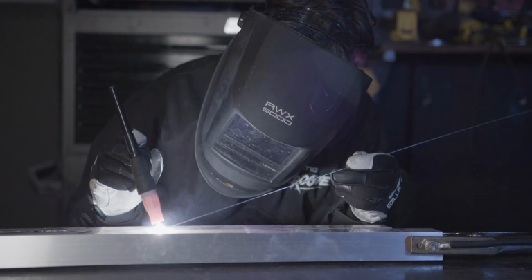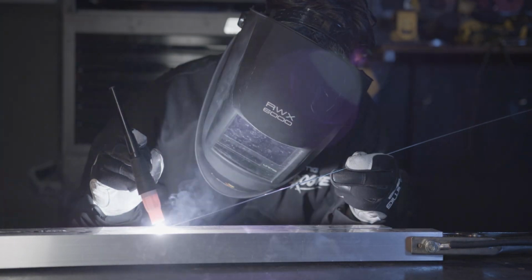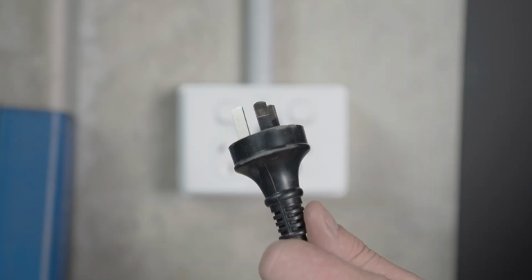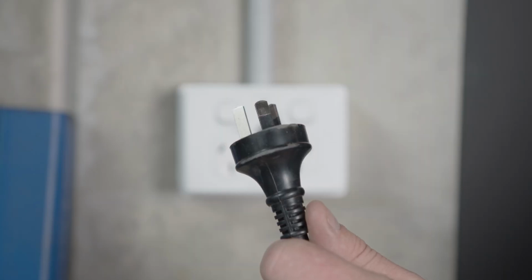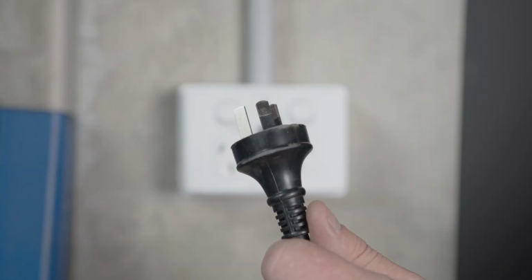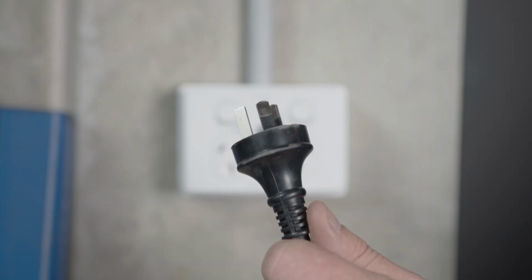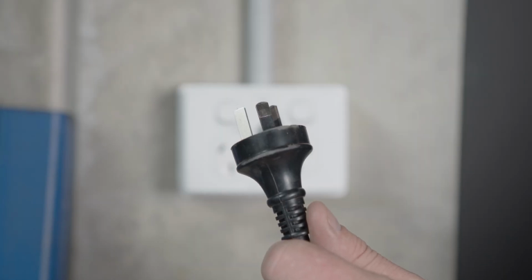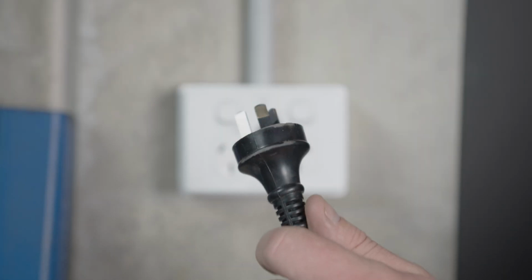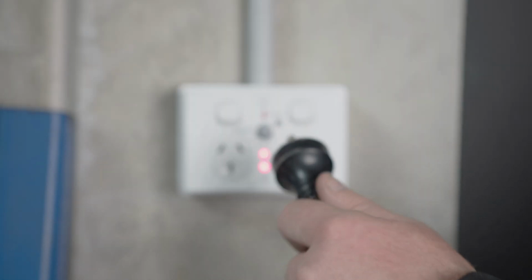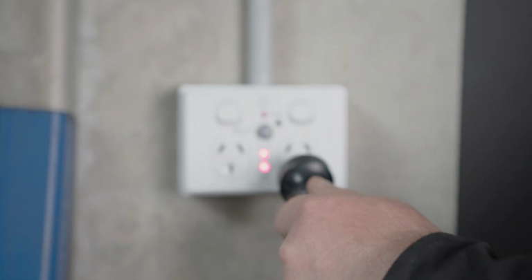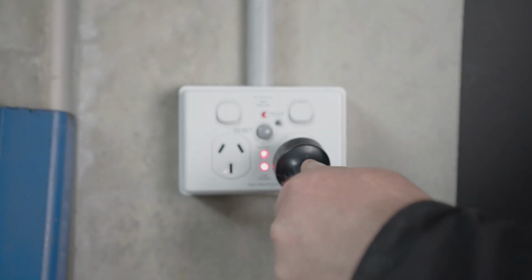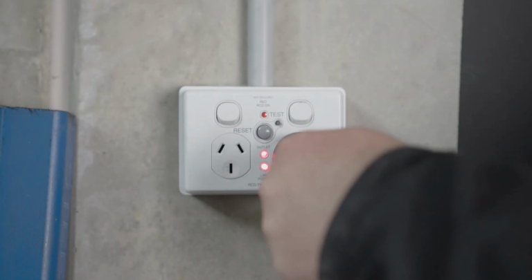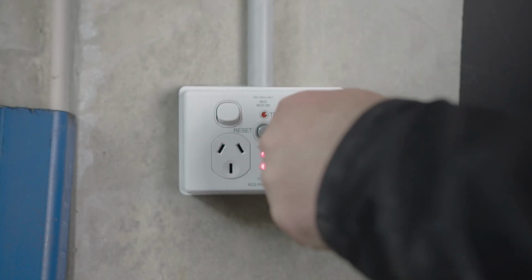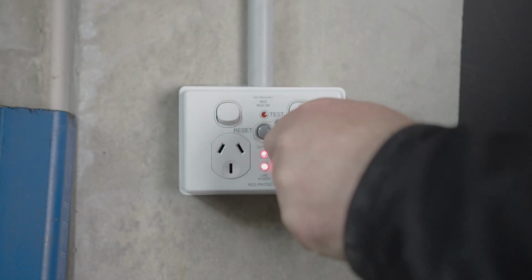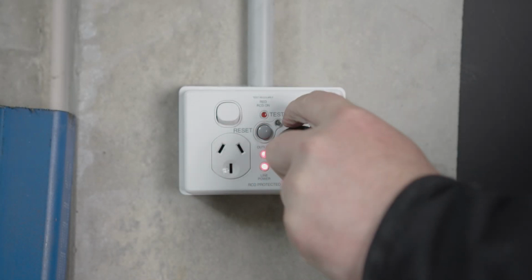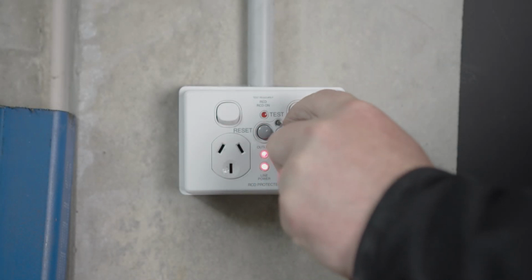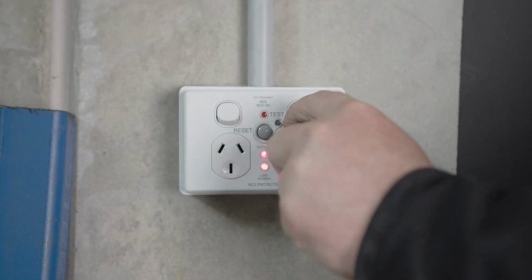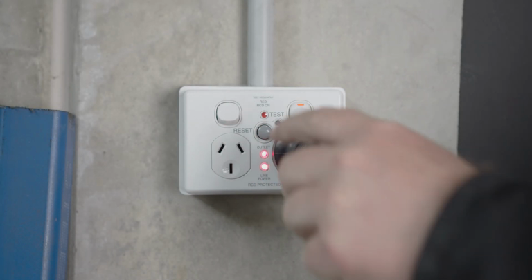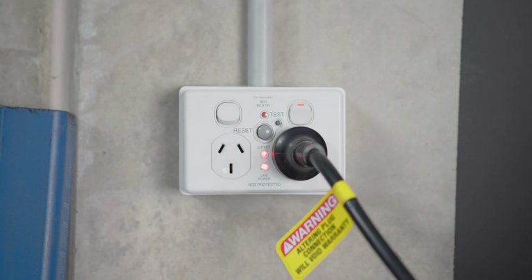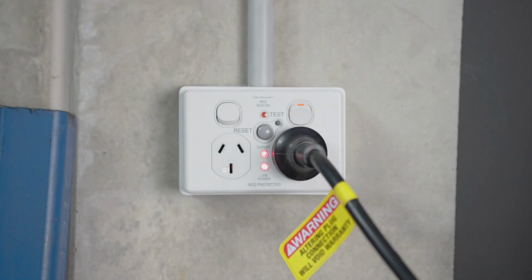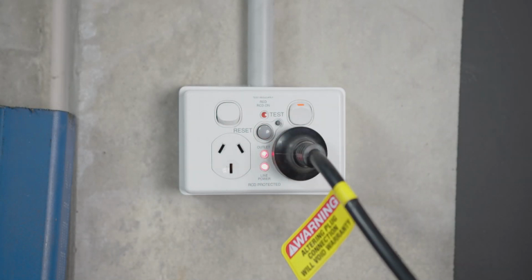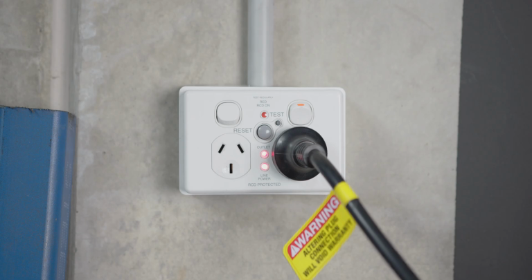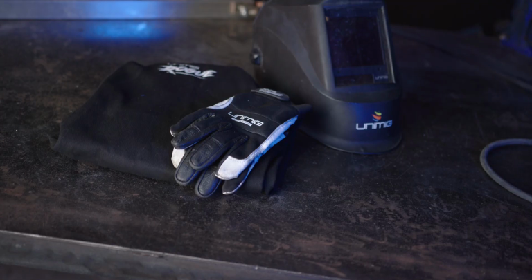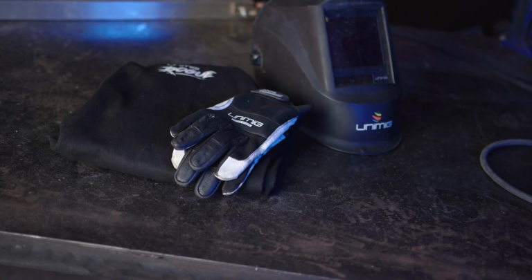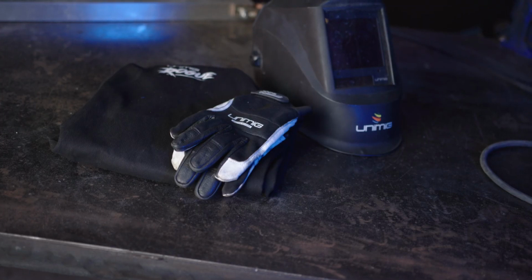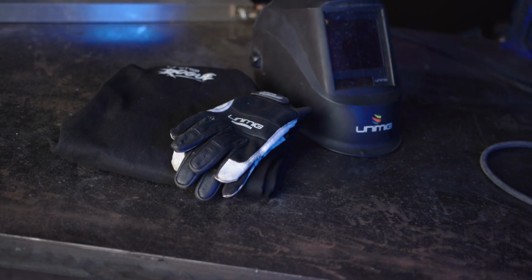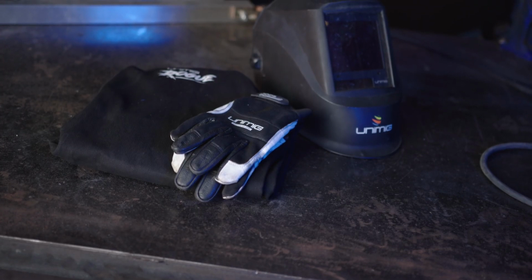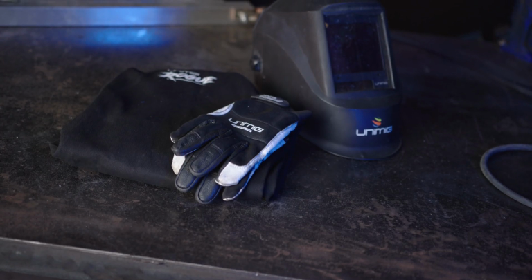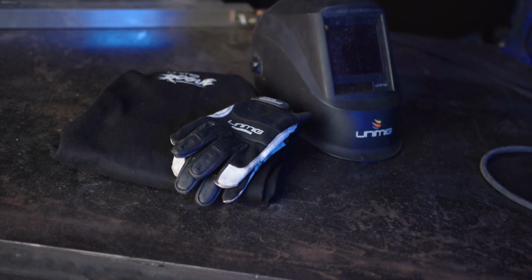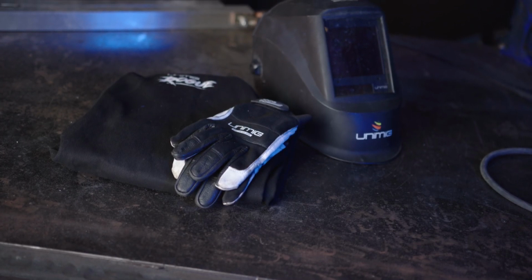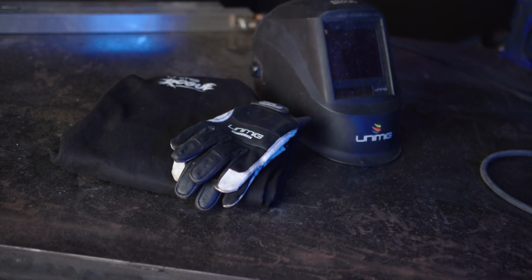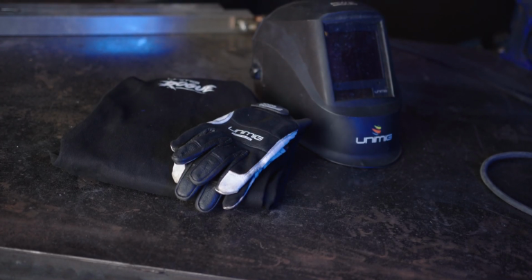First let's plug our machine into our 10 amp power point and organize our suitable PPE. We're going to start with AC.